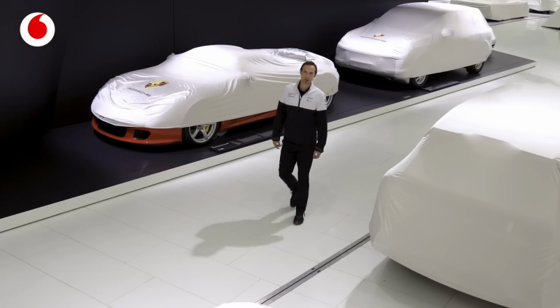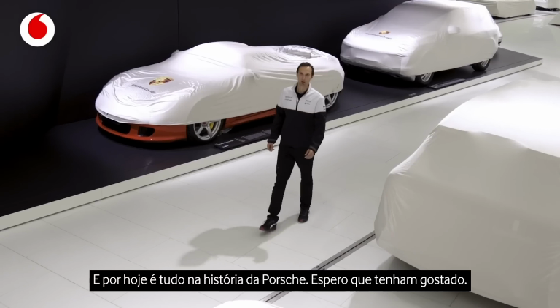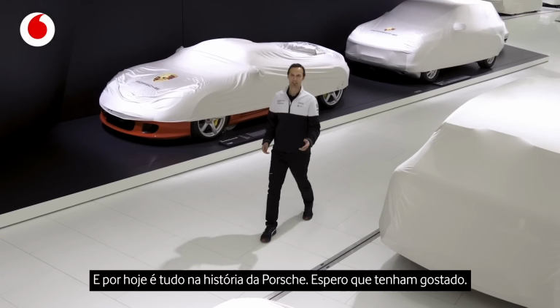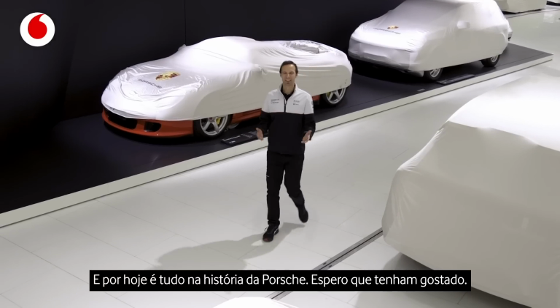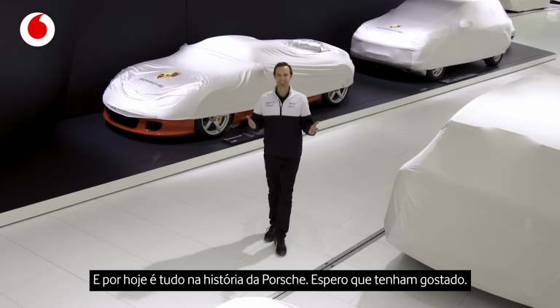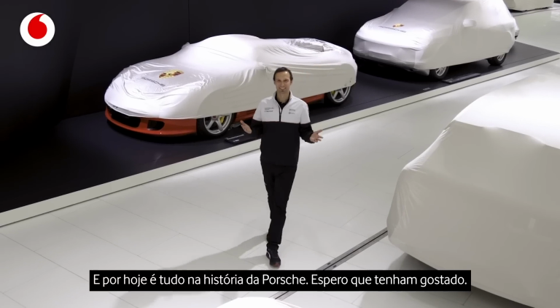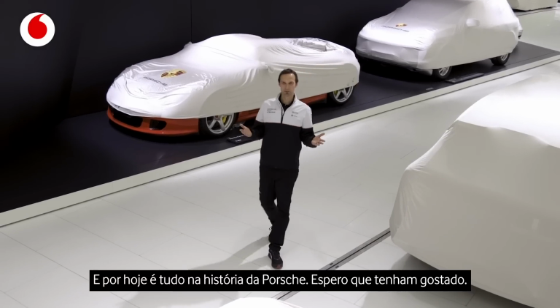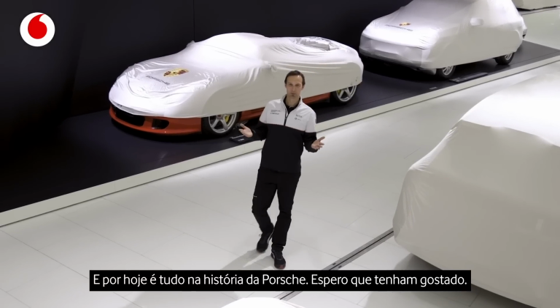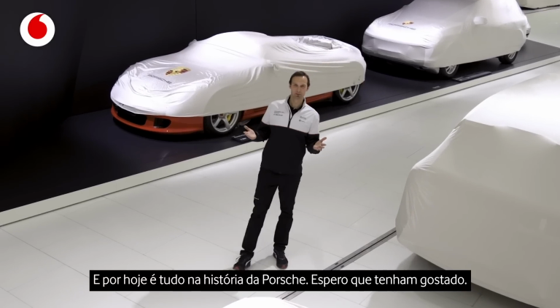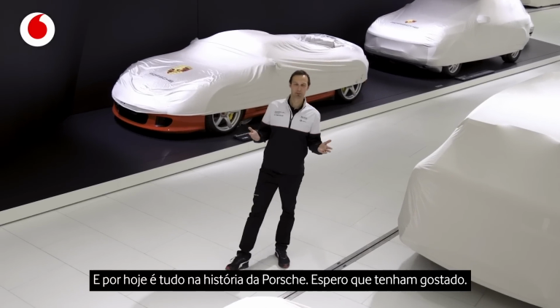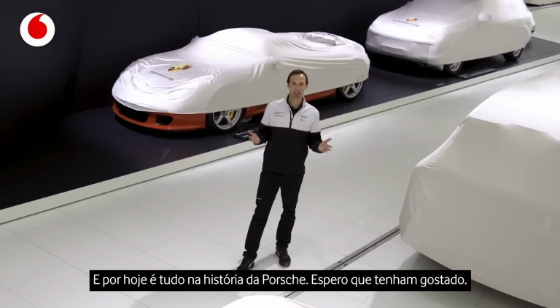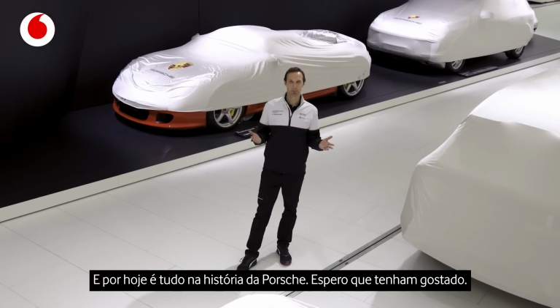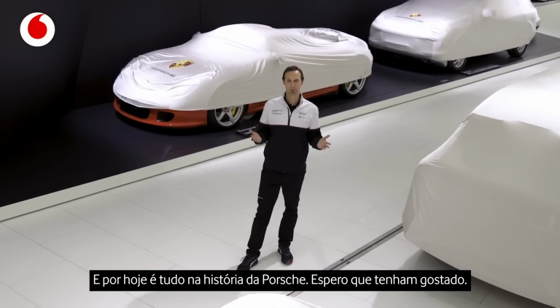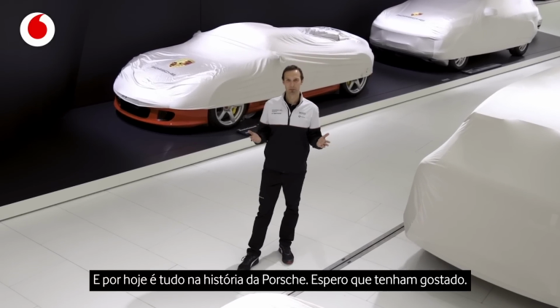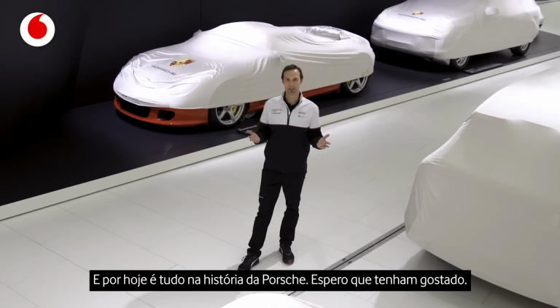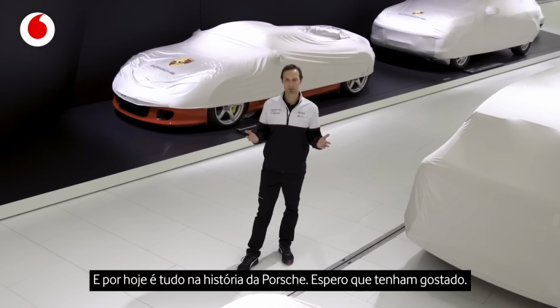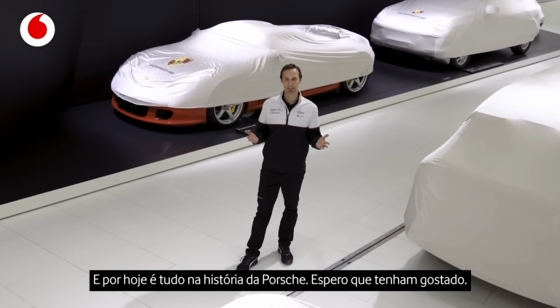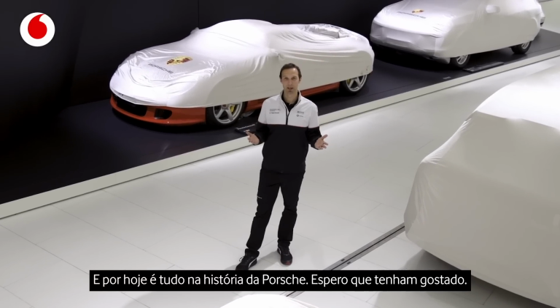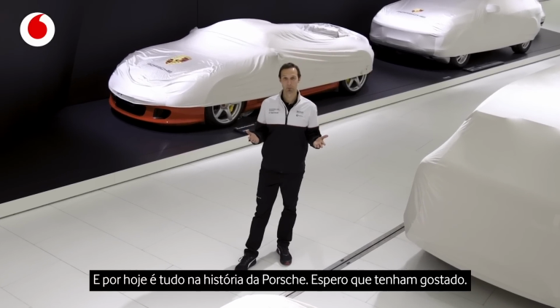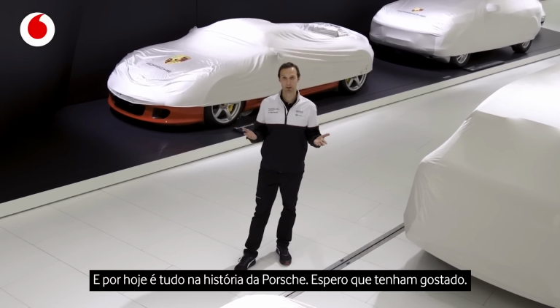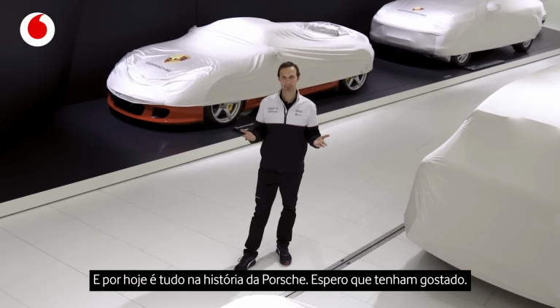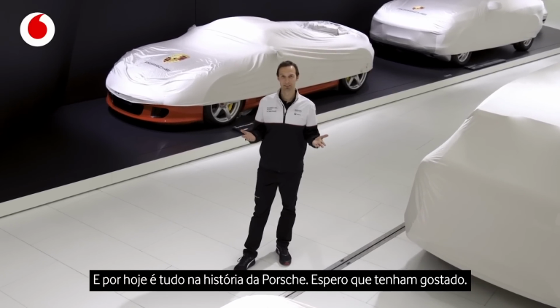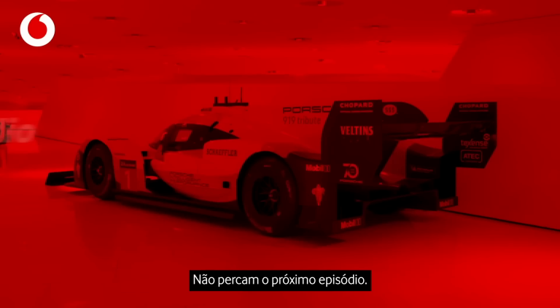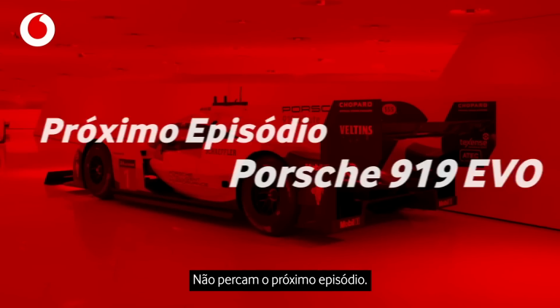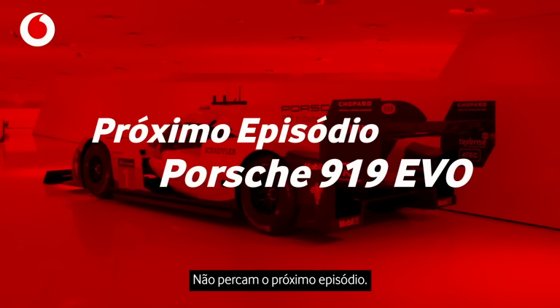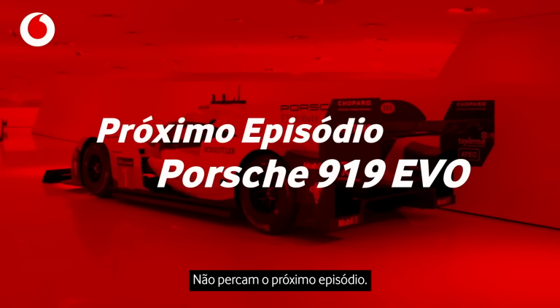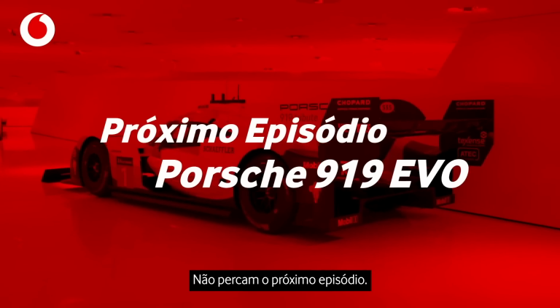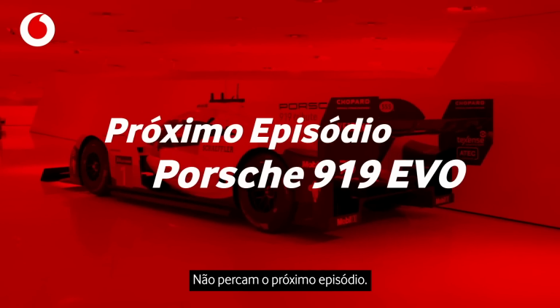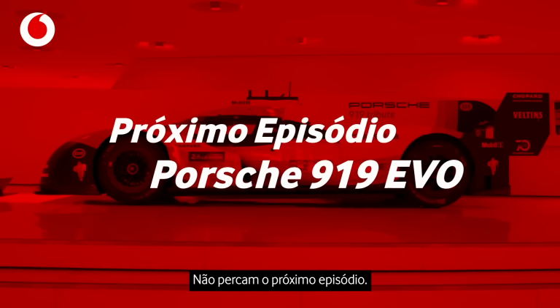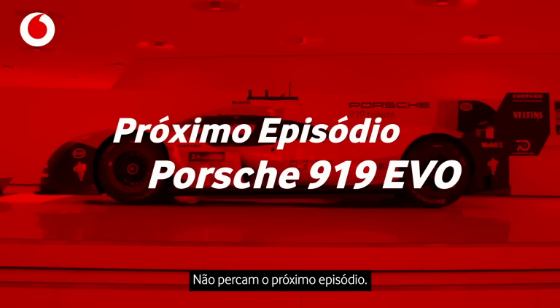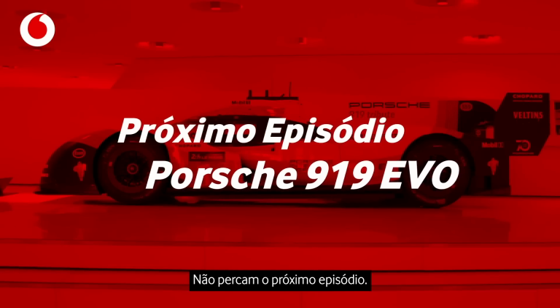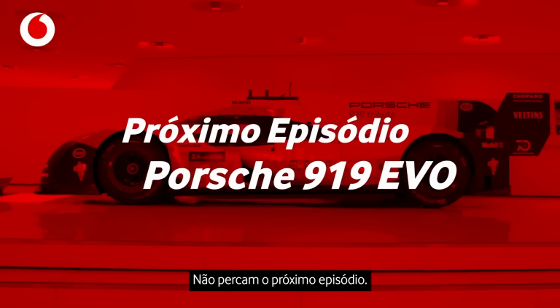Alright guys, this was it for today about Porsche history. I hope you liked it — make sure you tune in for the next episode.